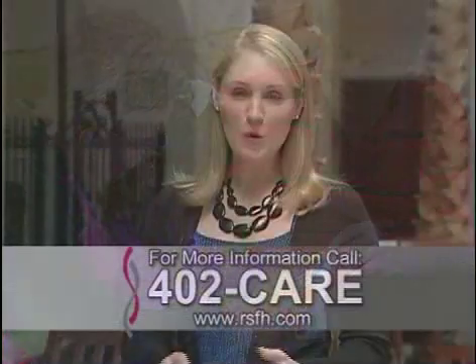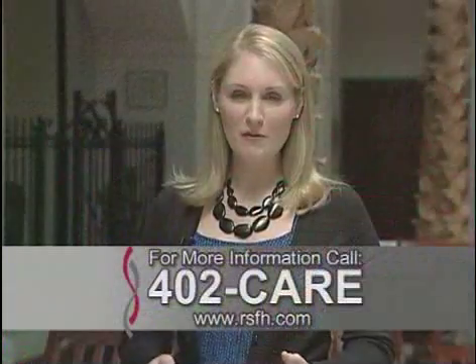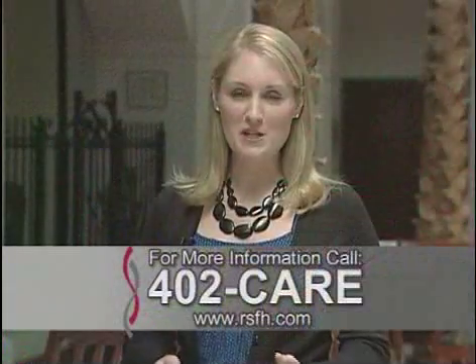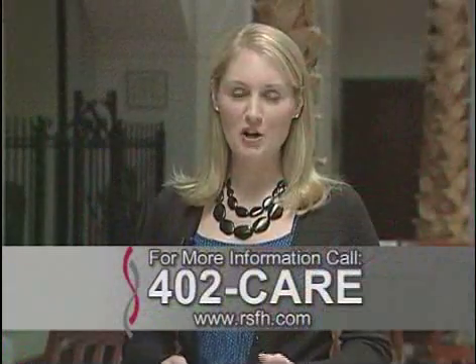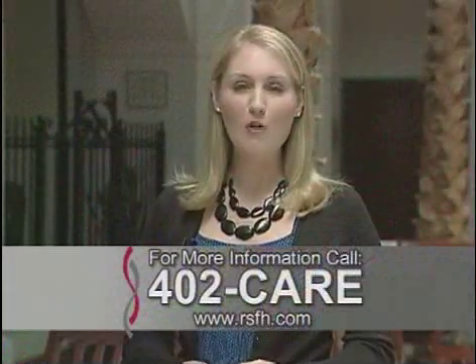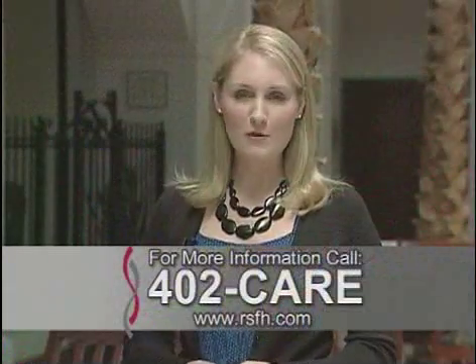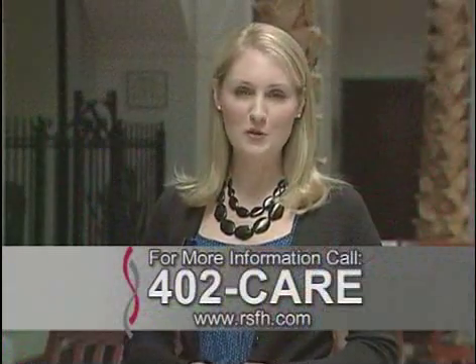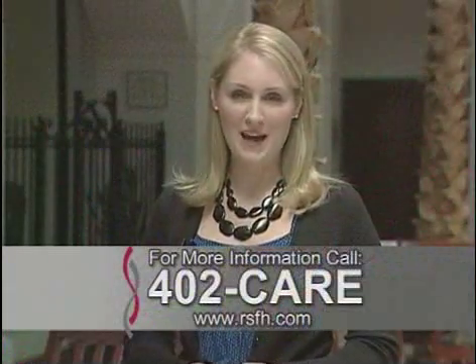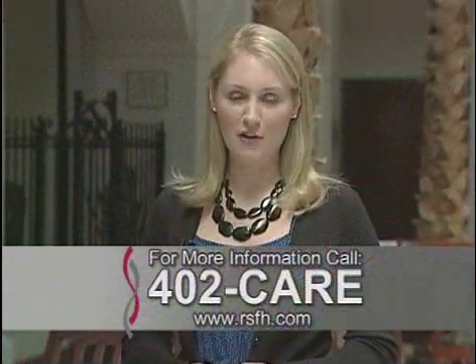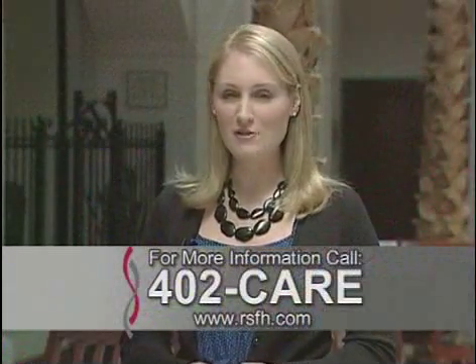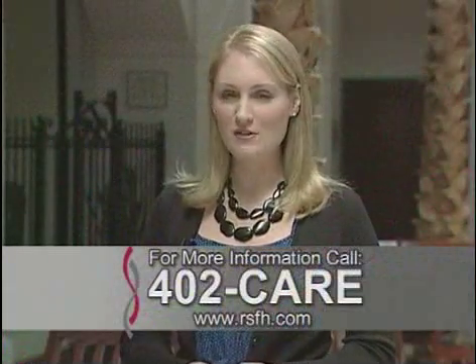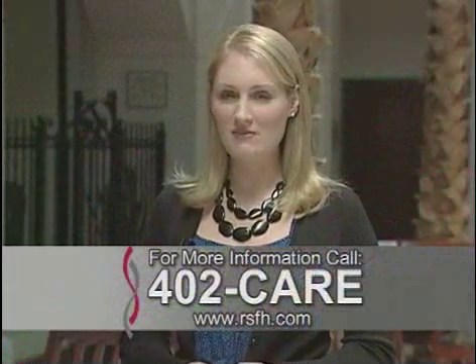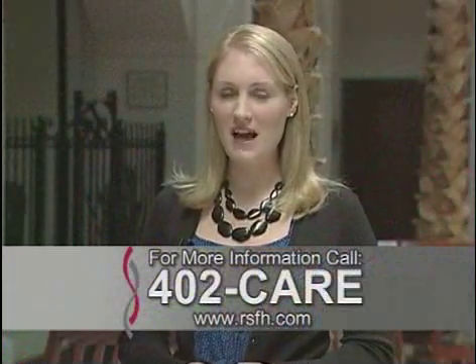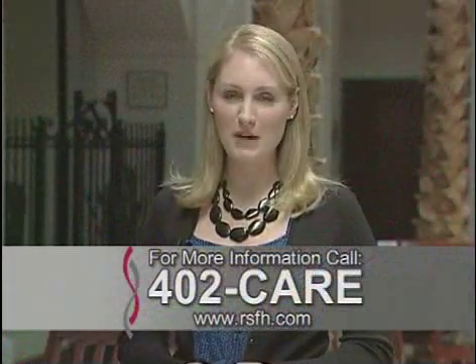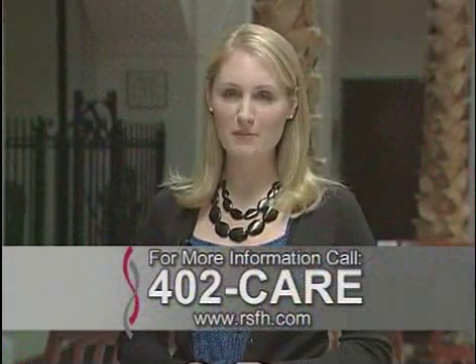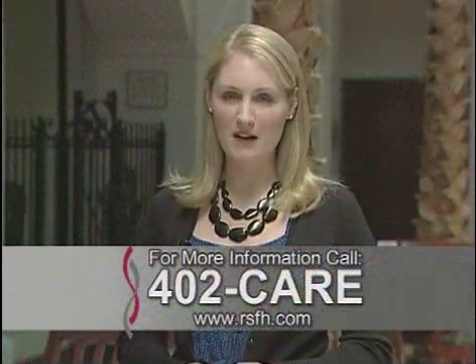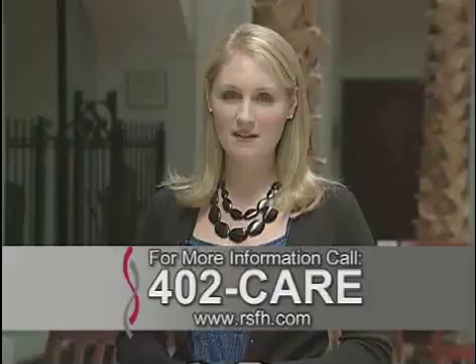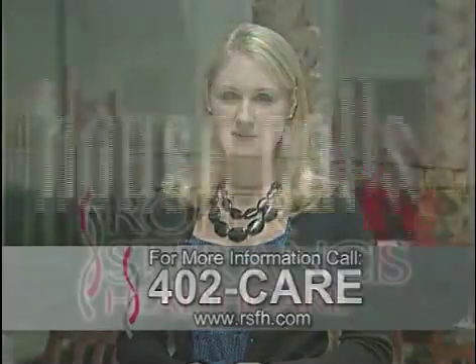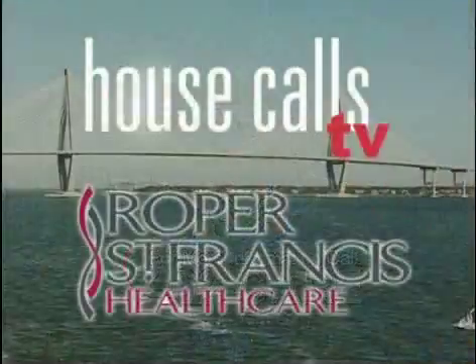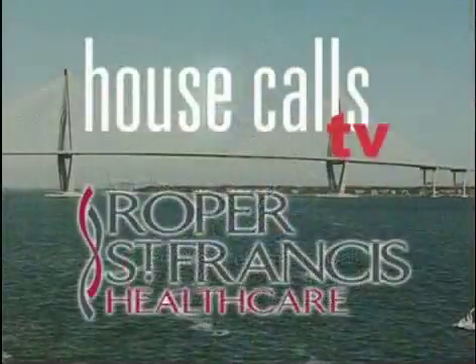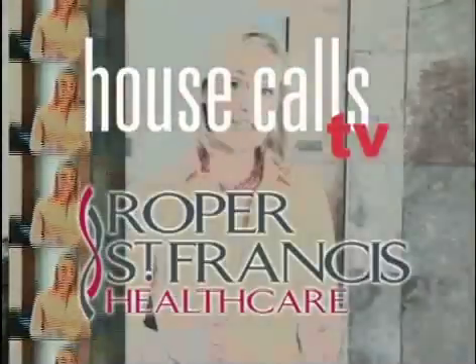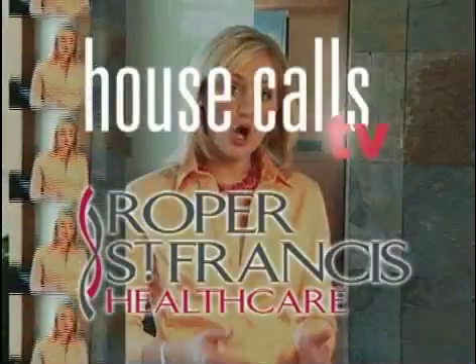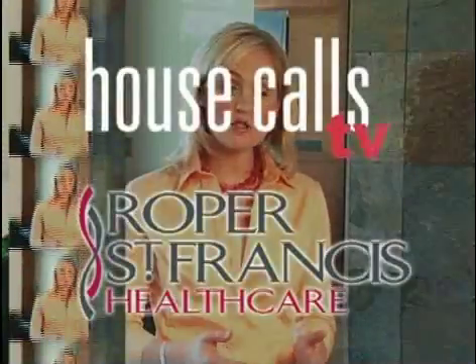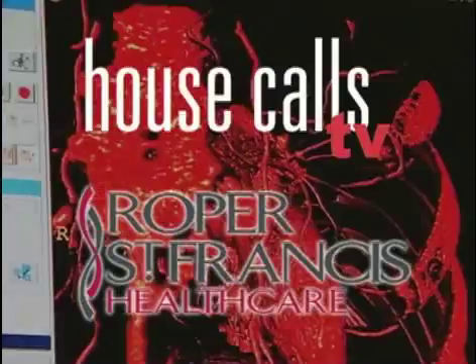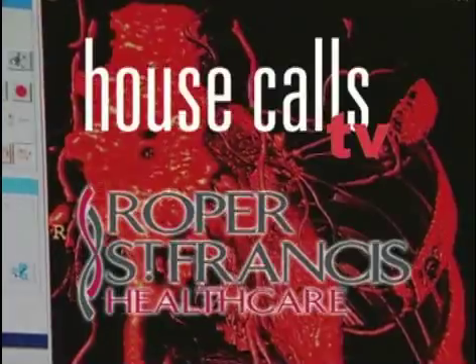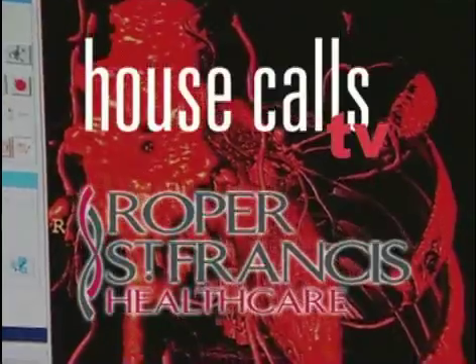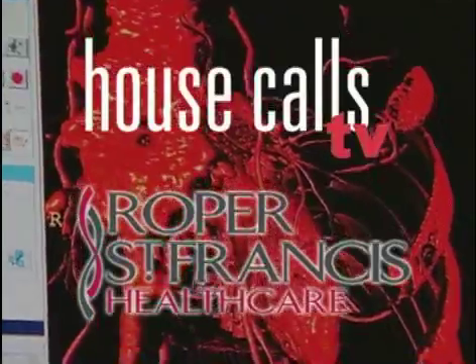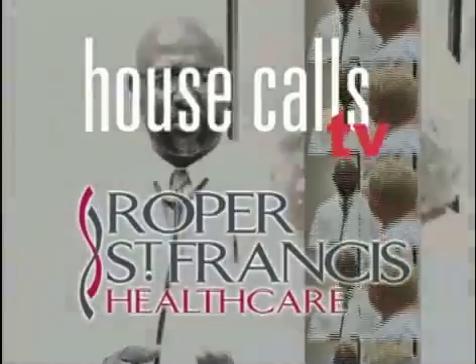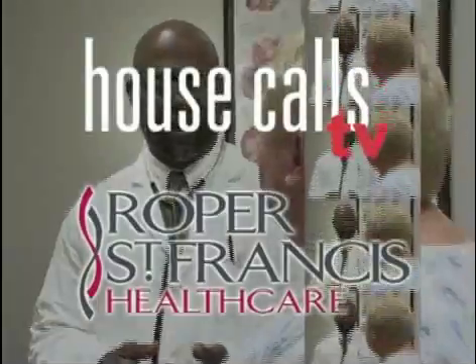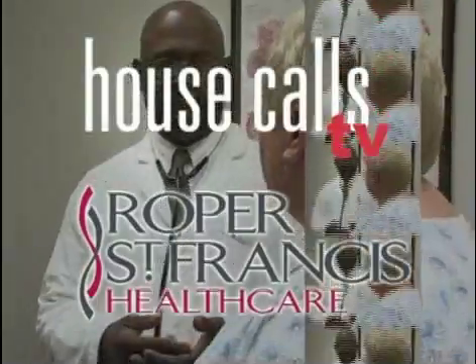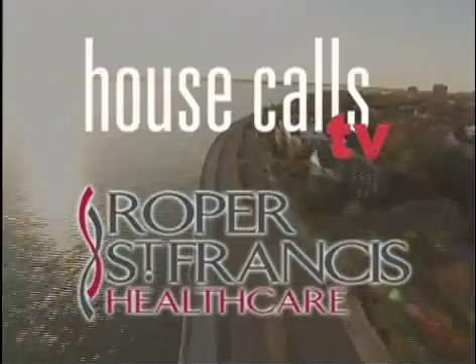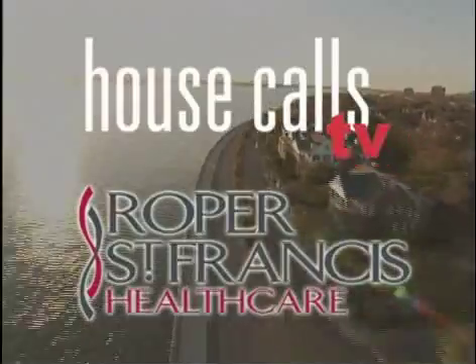For more information, call 402-CARE. For House Calls TV, I'm Merritt Buck. Roper St. Francis Health Cares, House Calls TV.